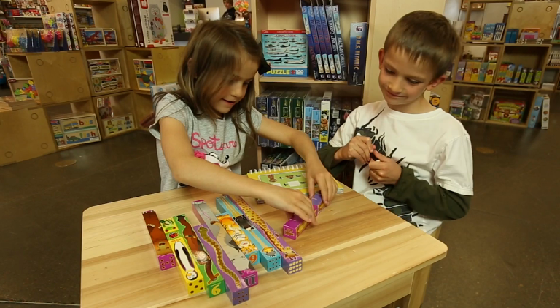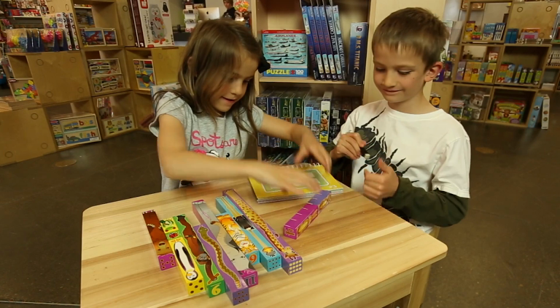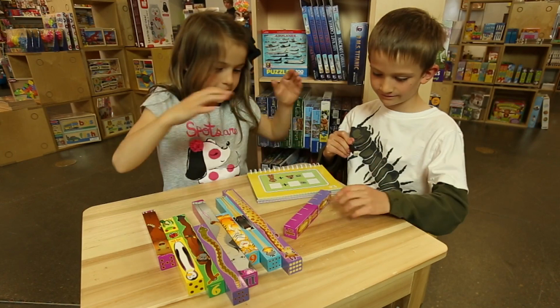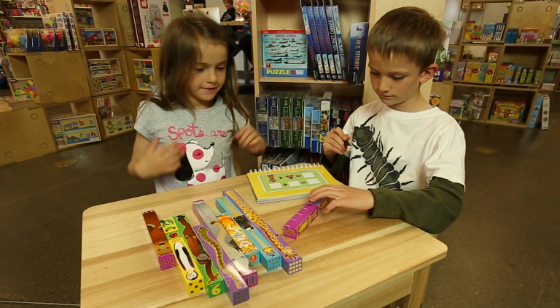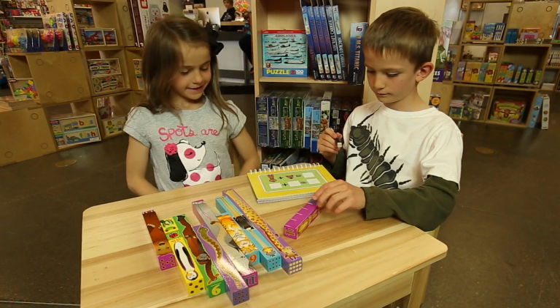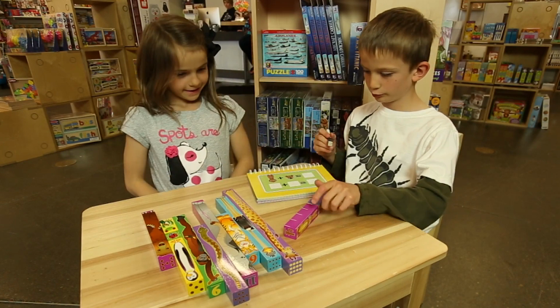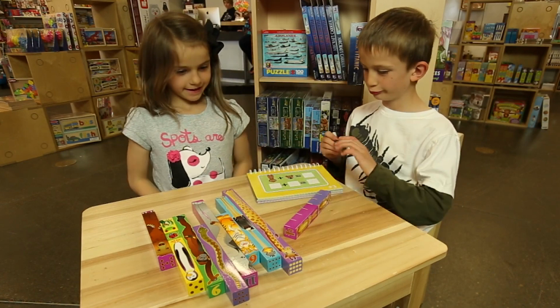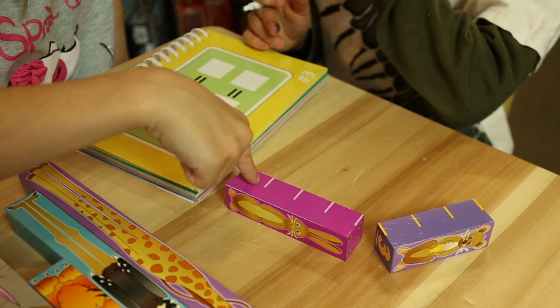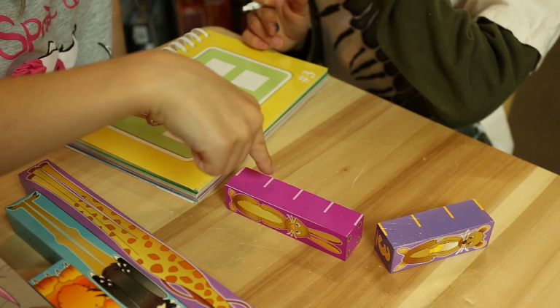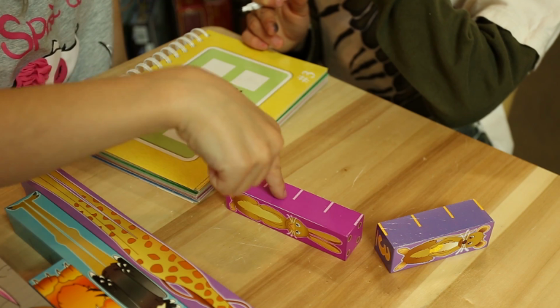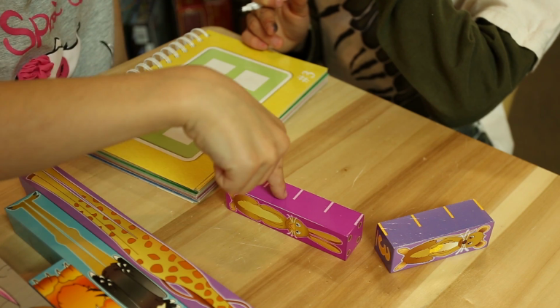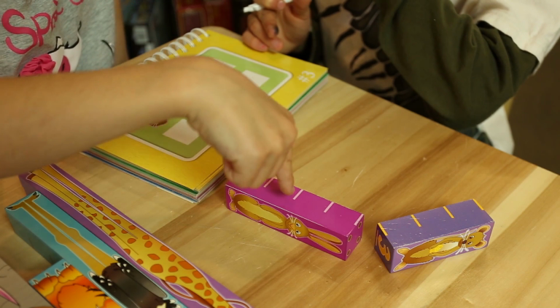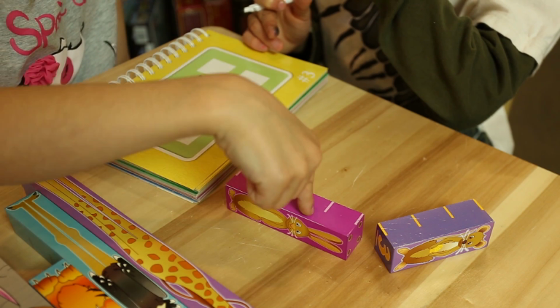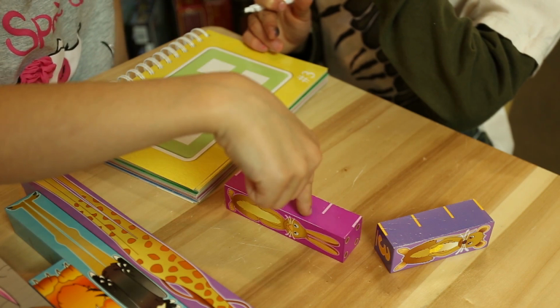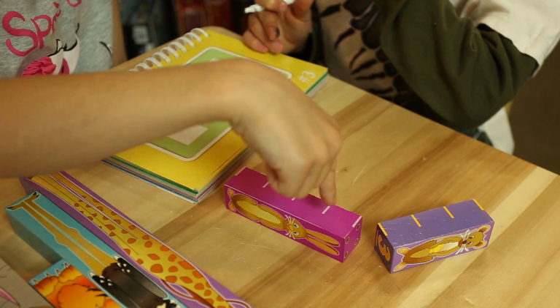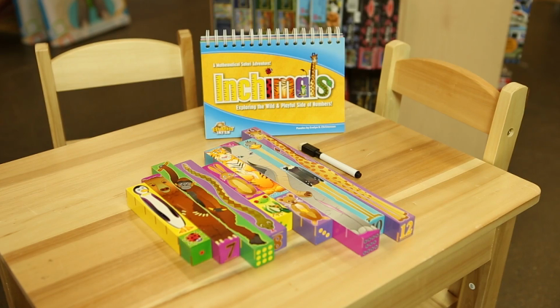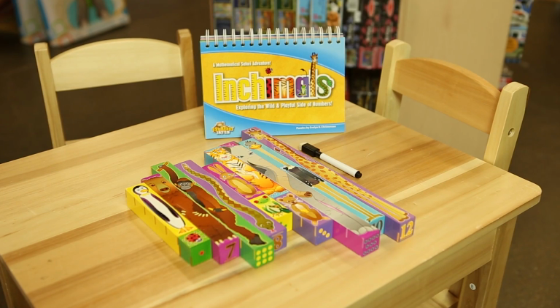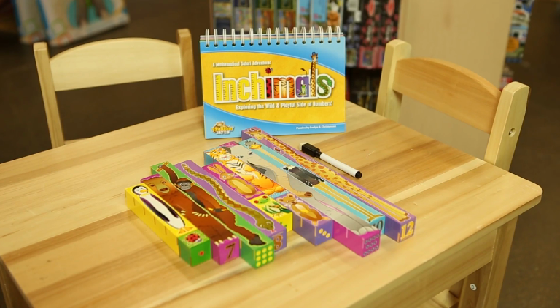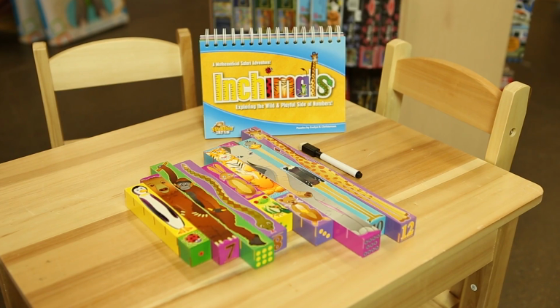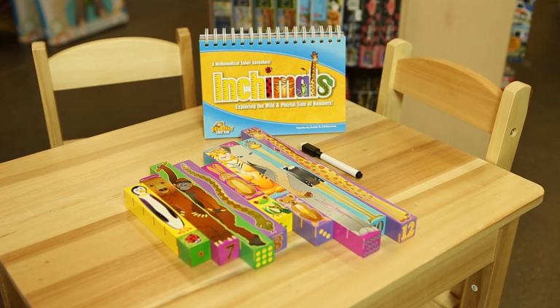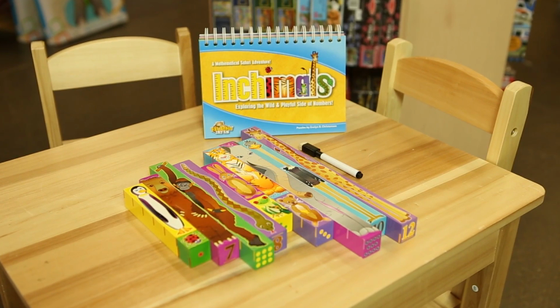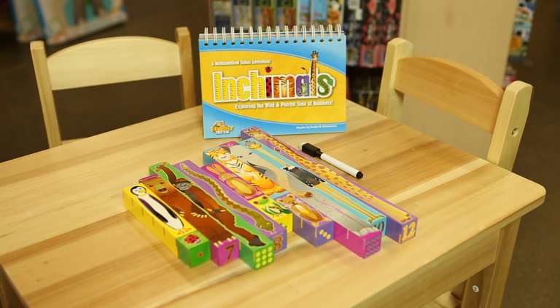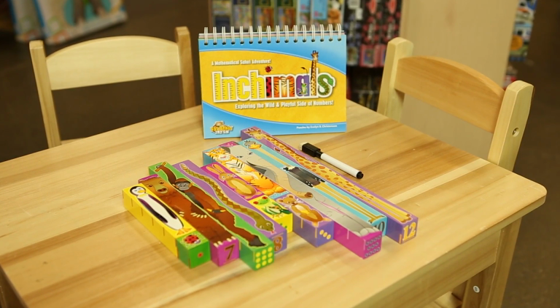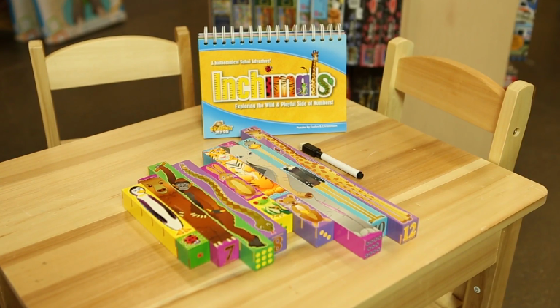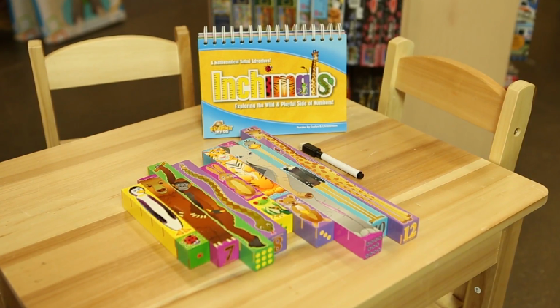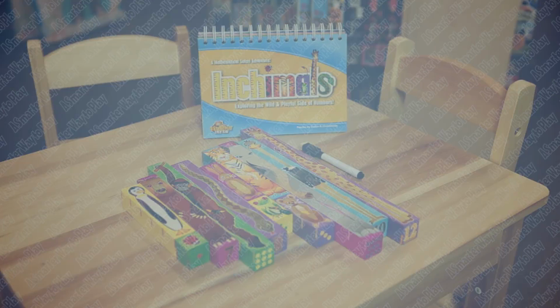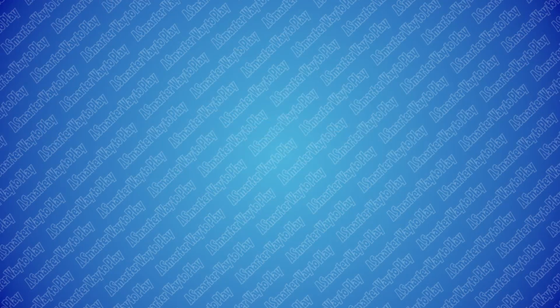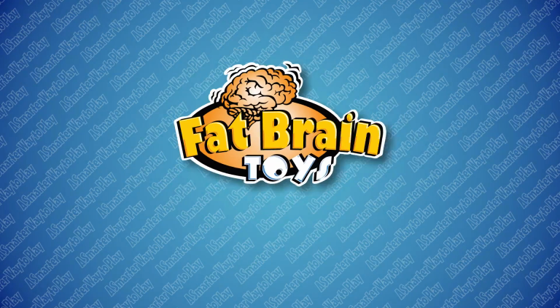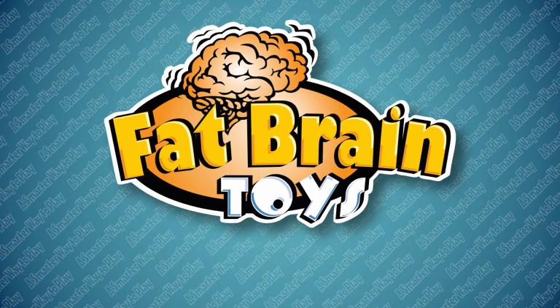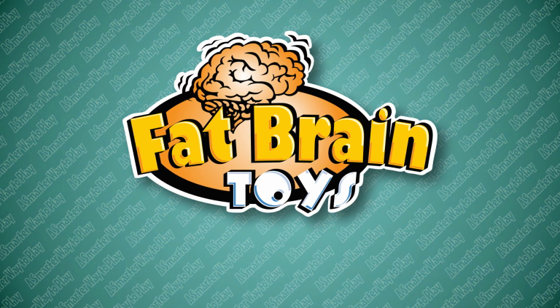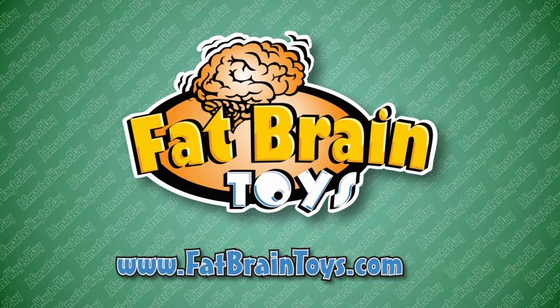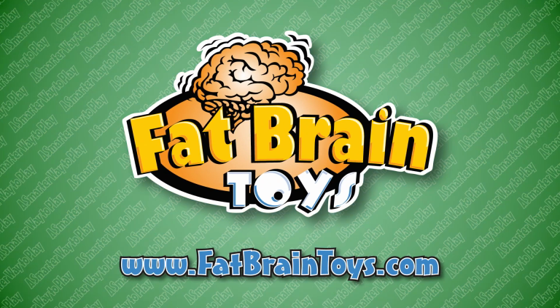Recommended for ages 3 and up. Any way you count it, Inchimals is a mathematical safari adventure. Available now at FatBrainToys.com.